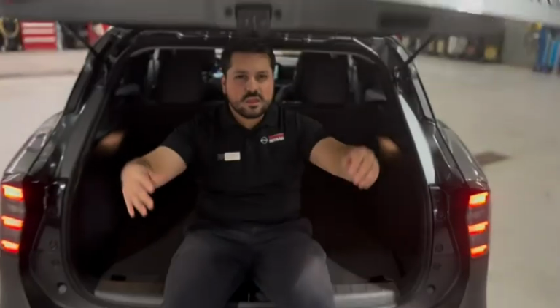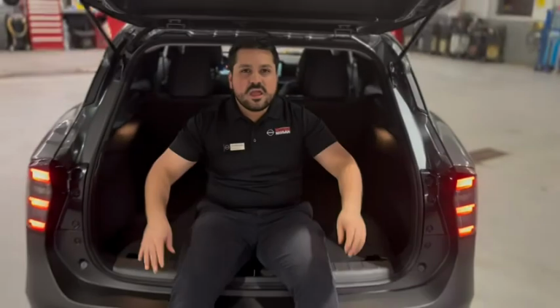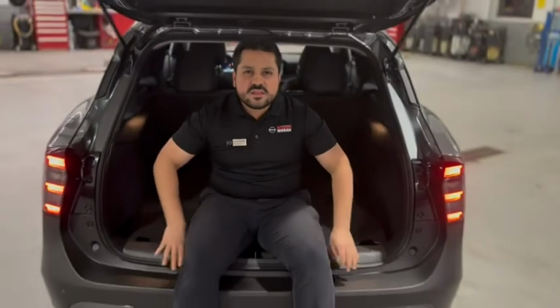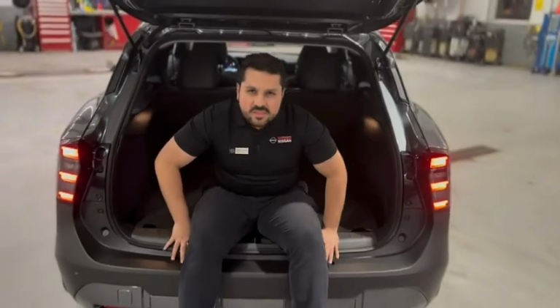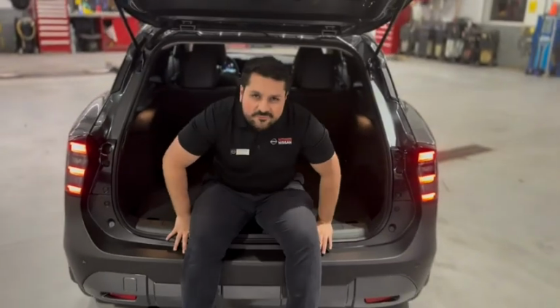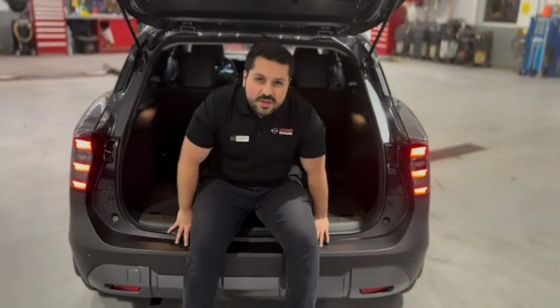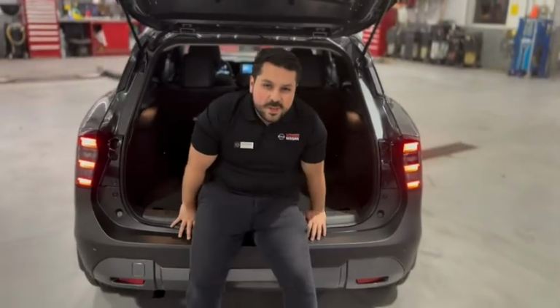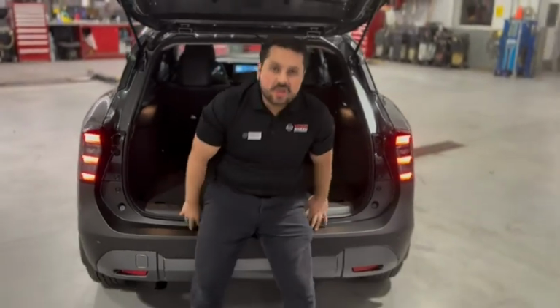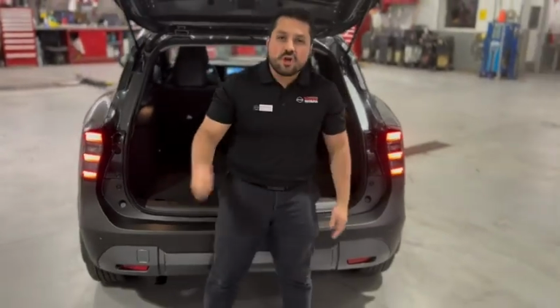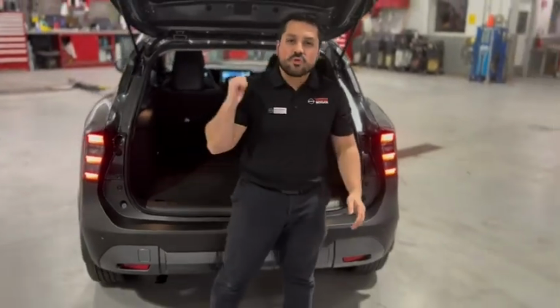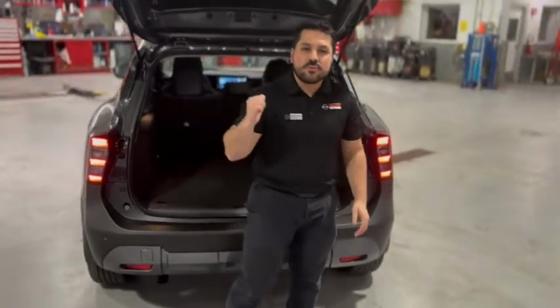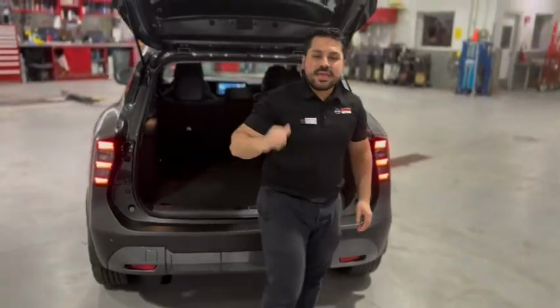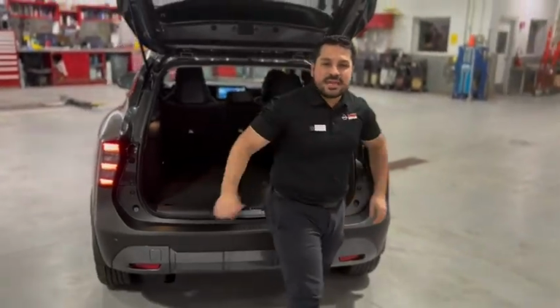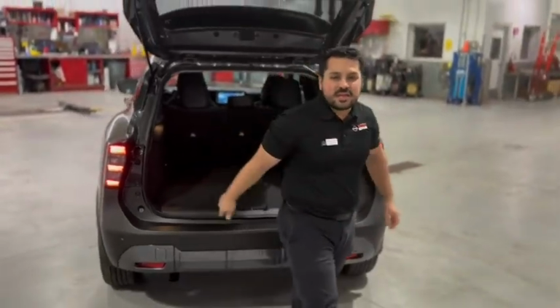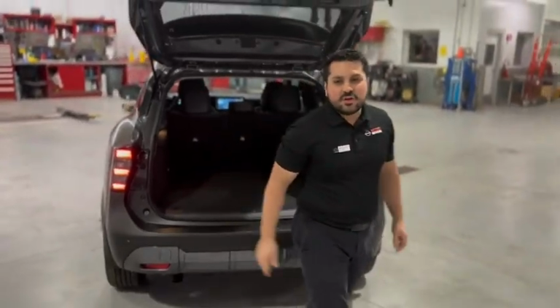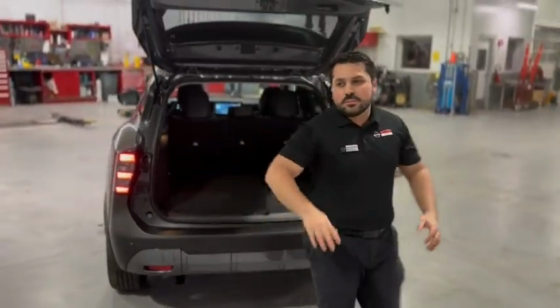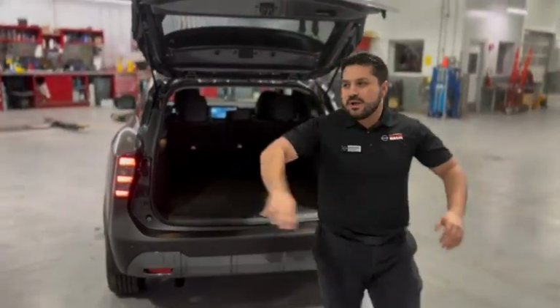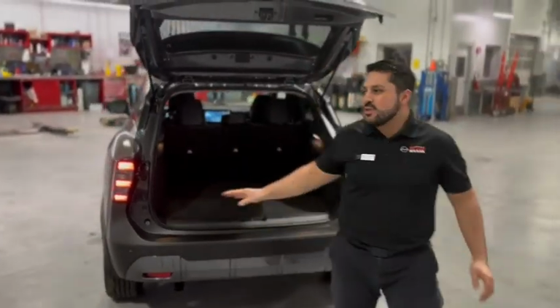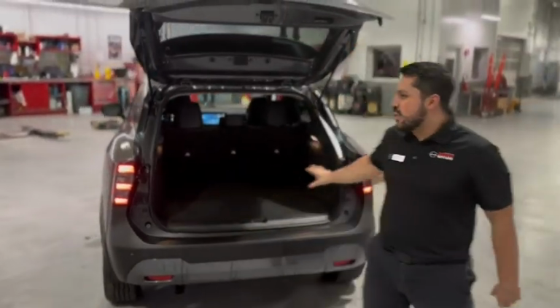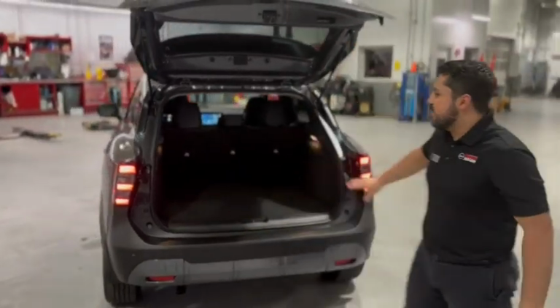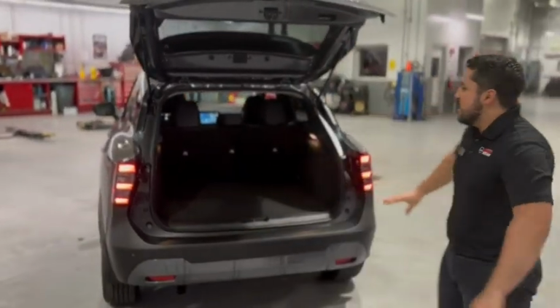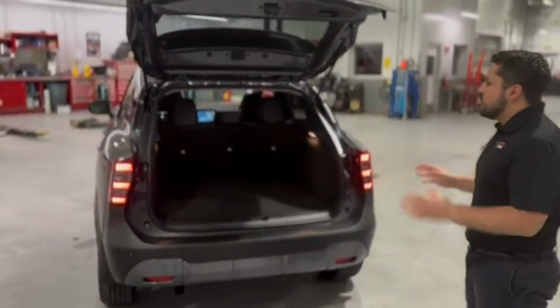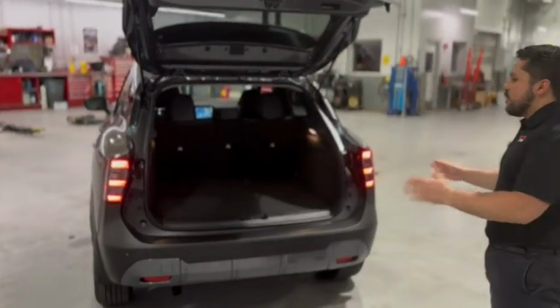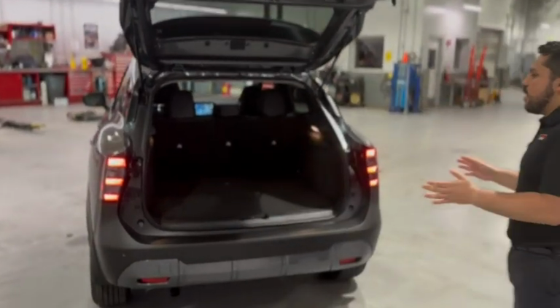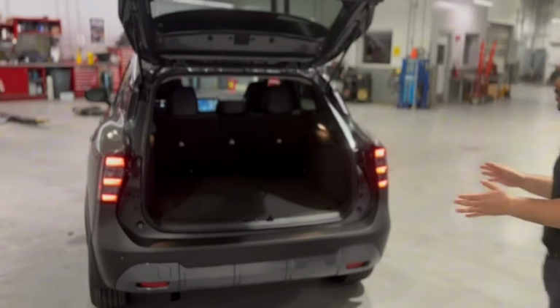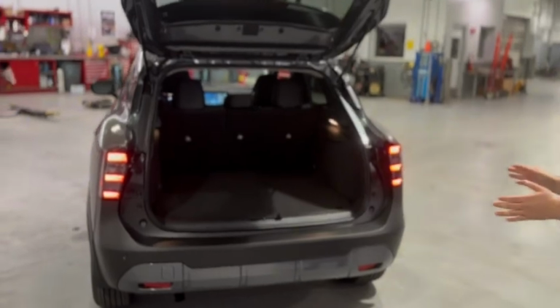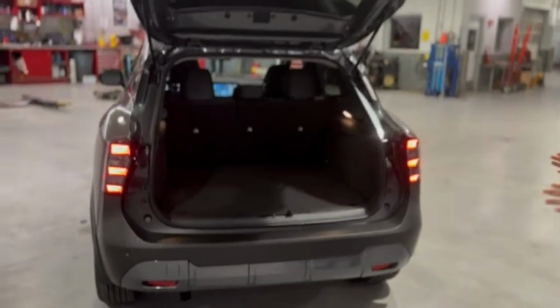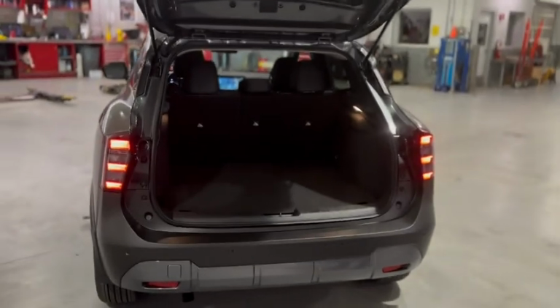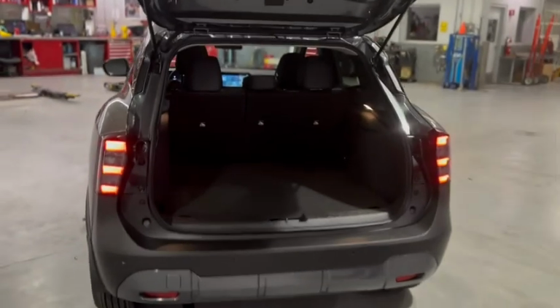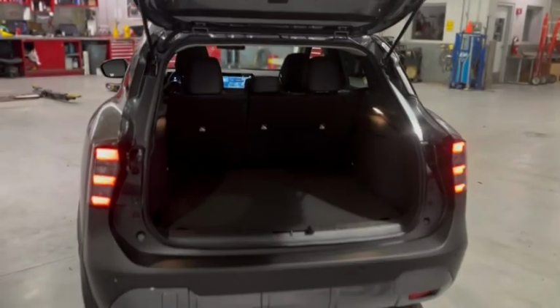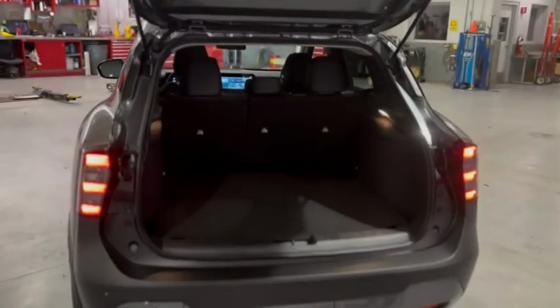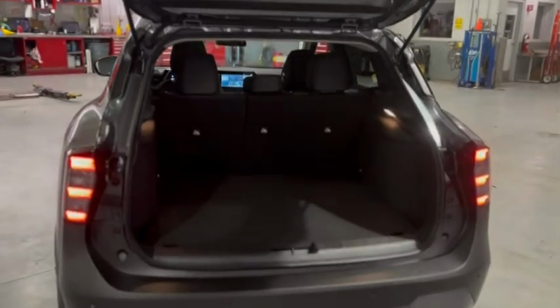Let's not forget about the cargo room. In here, in the brand new Kicks, you get way more space than you ever did before.